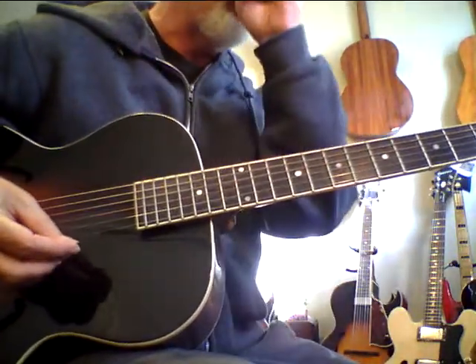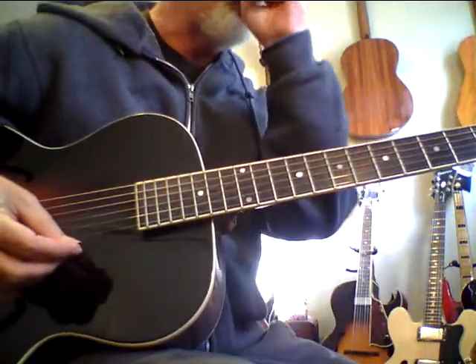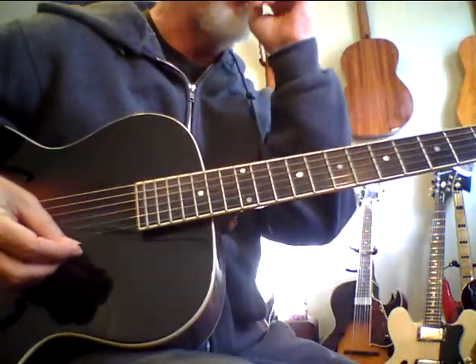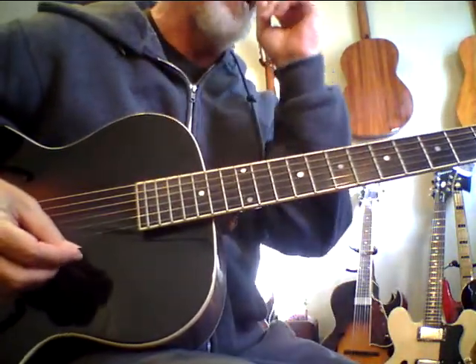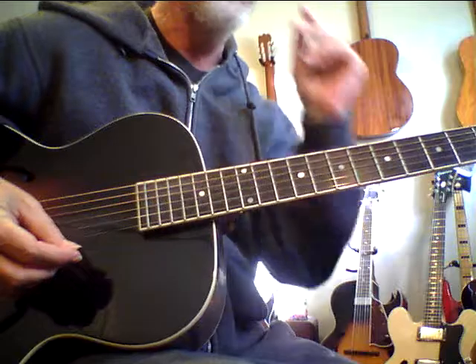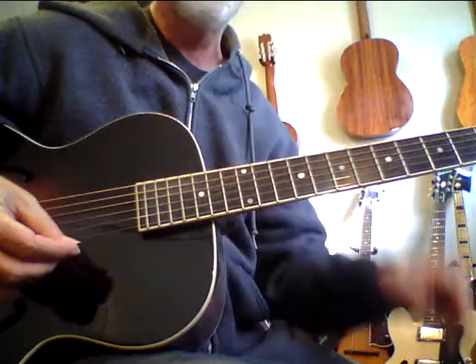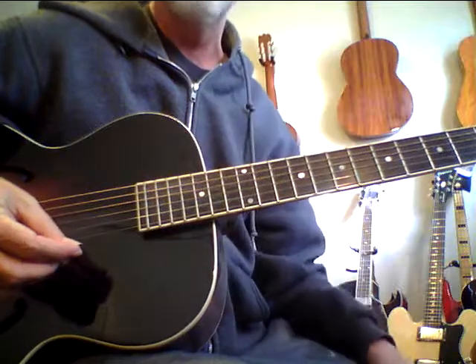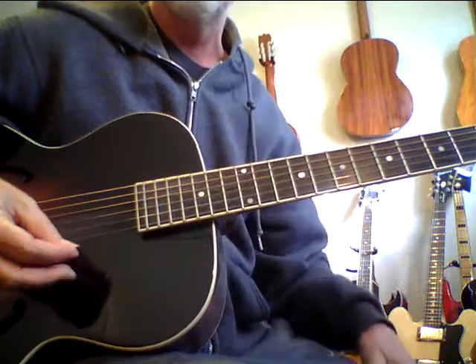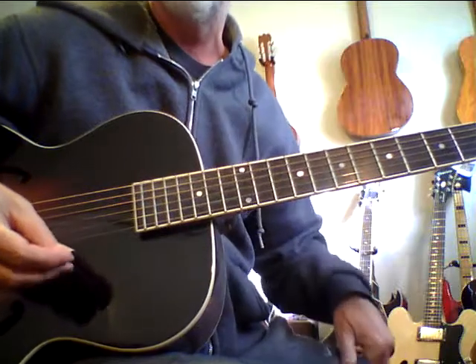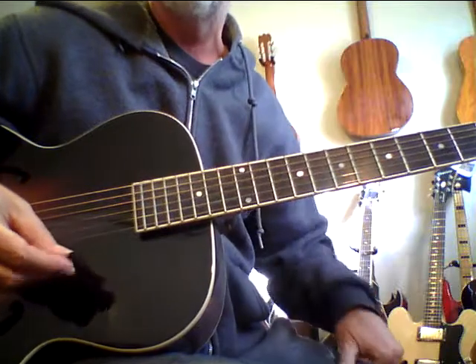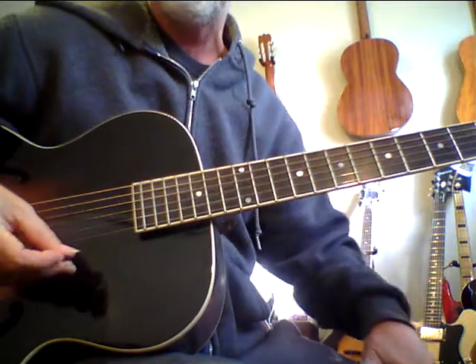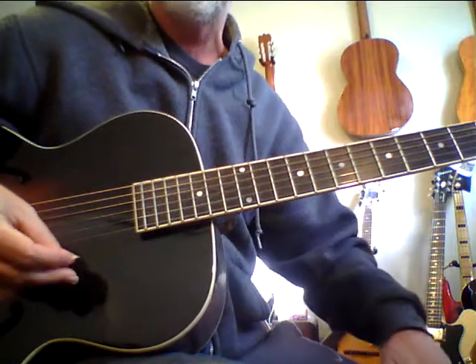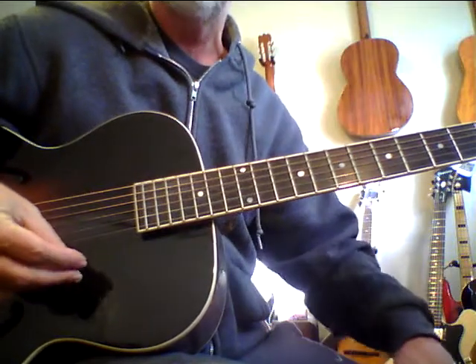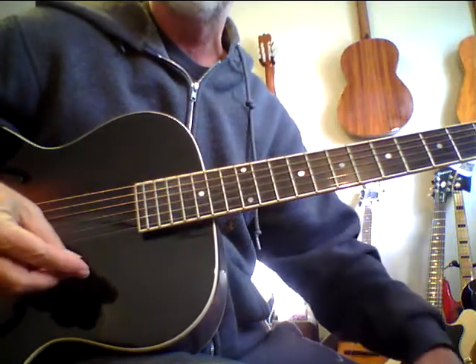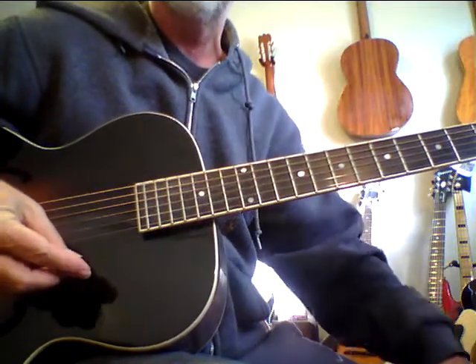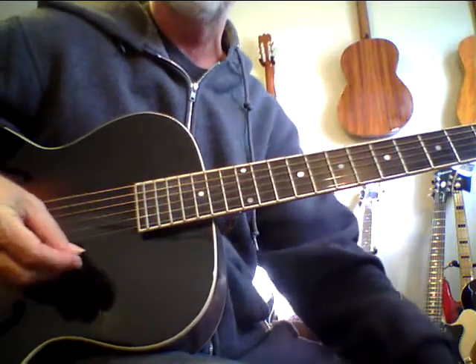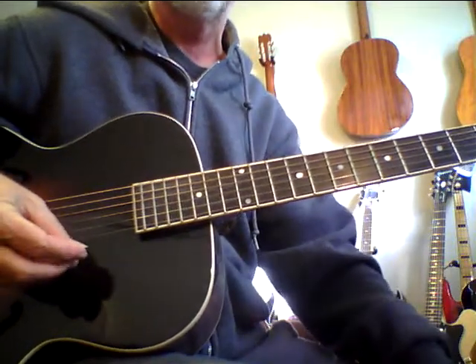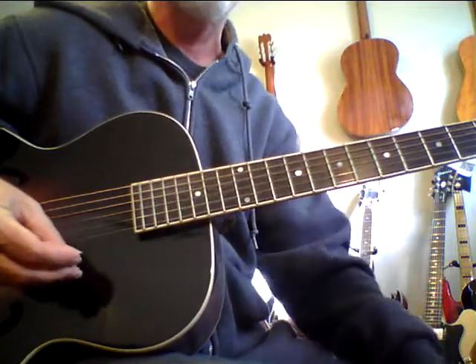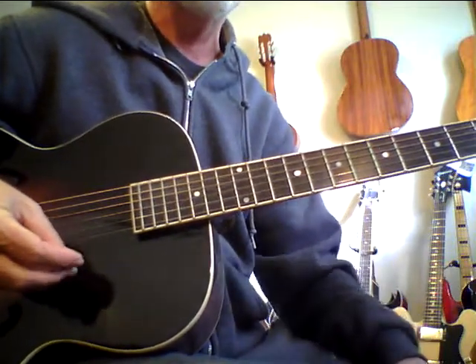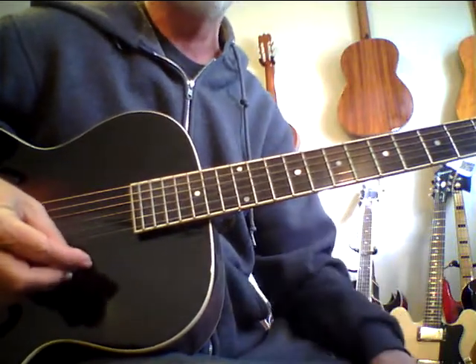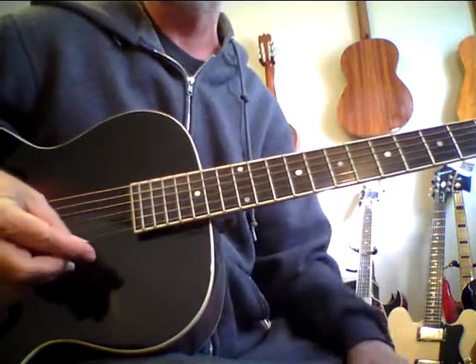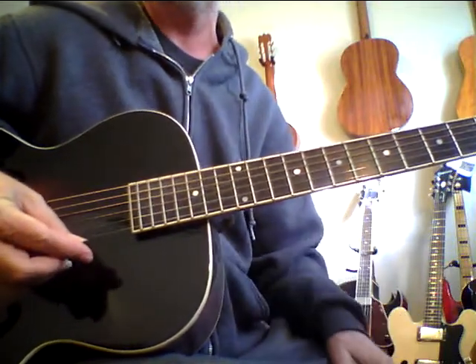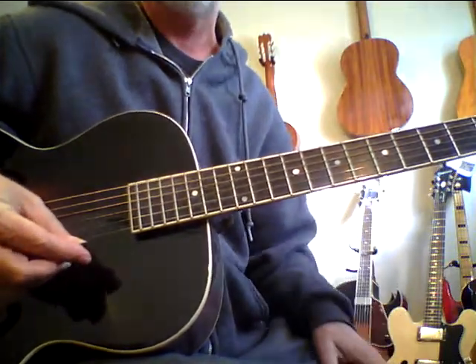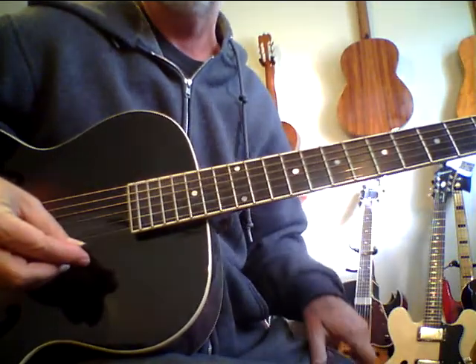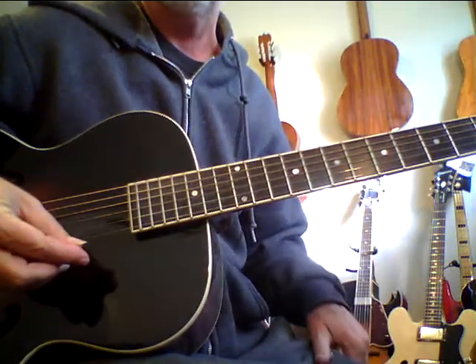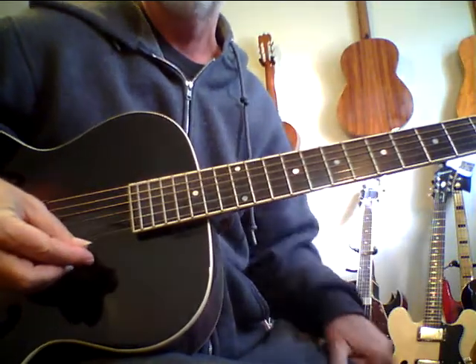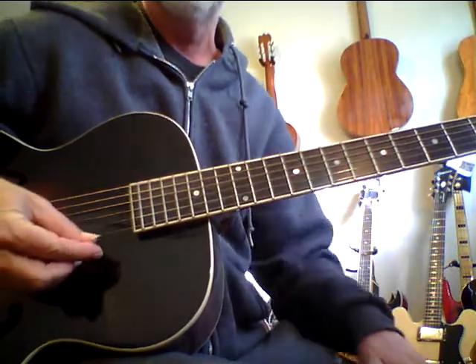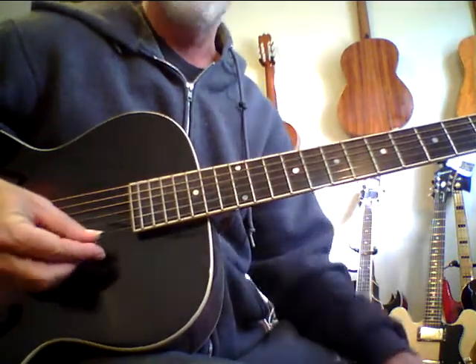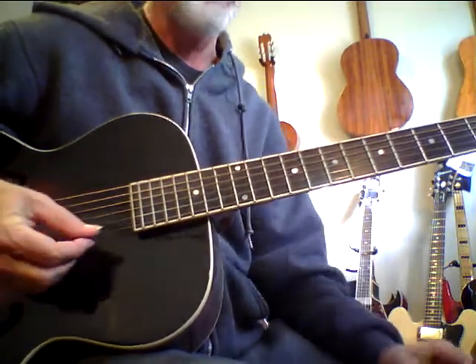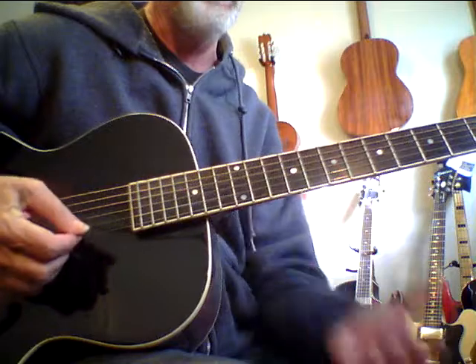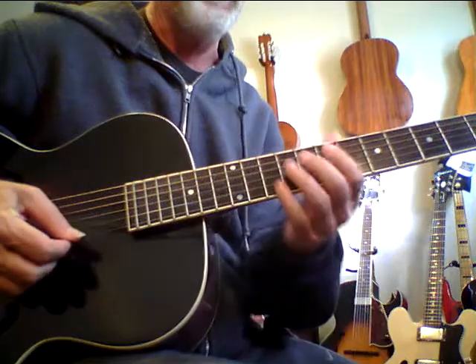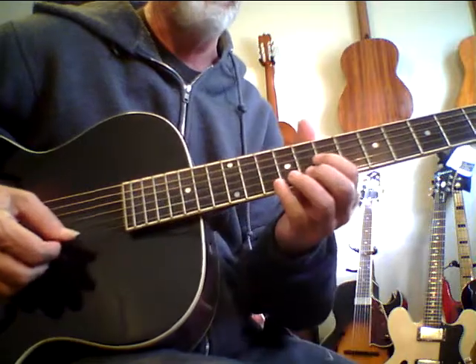I've owned tons of L5s, Gibsons, Super 400s. I even have a Stromberg. I've had D'Angelico.